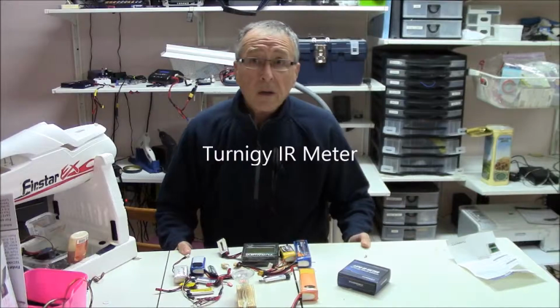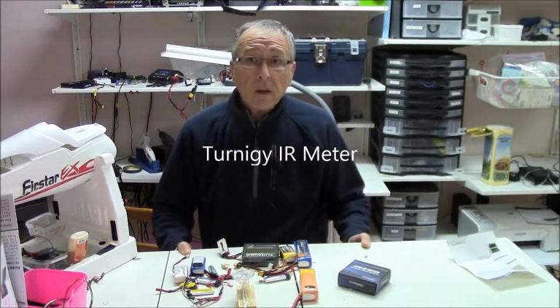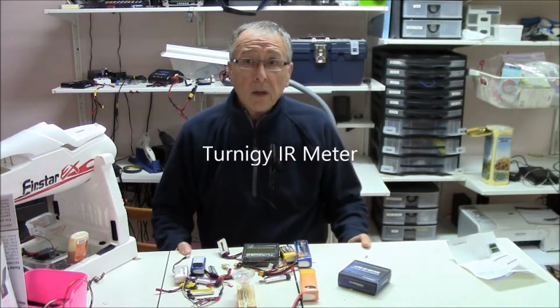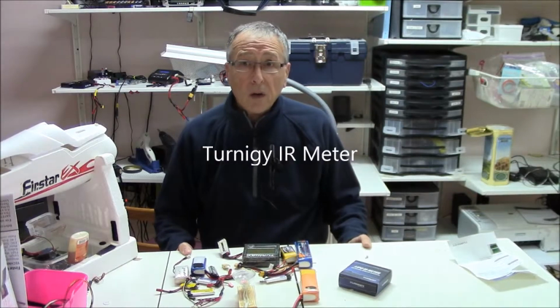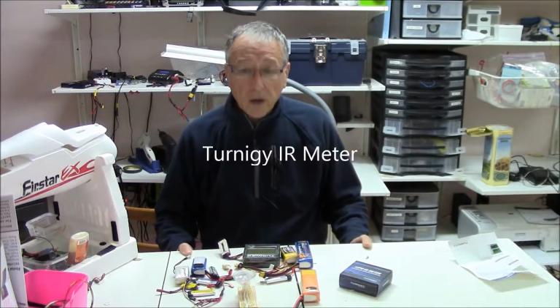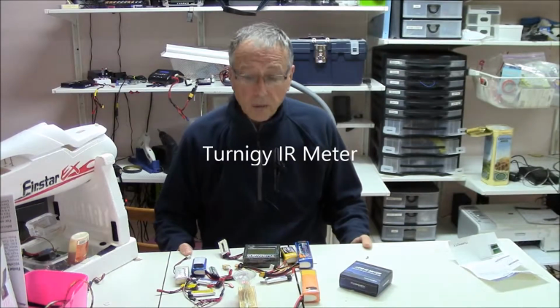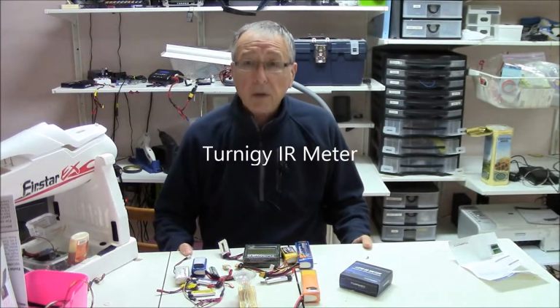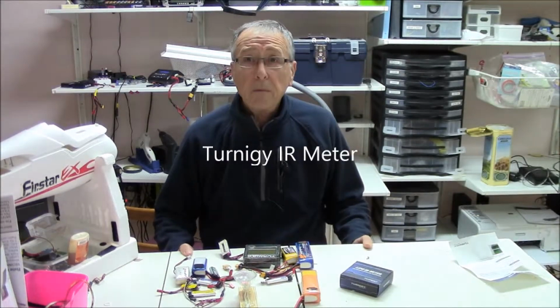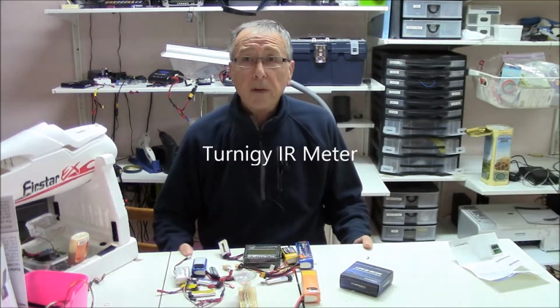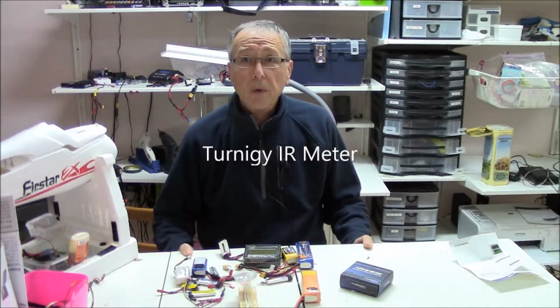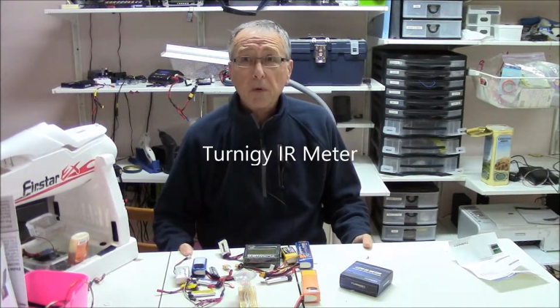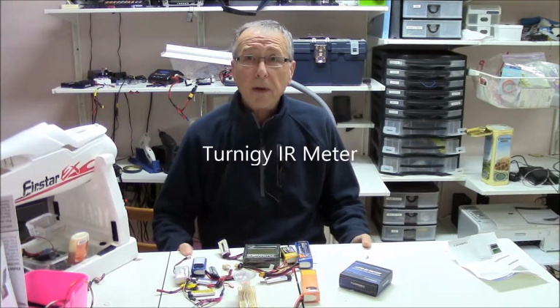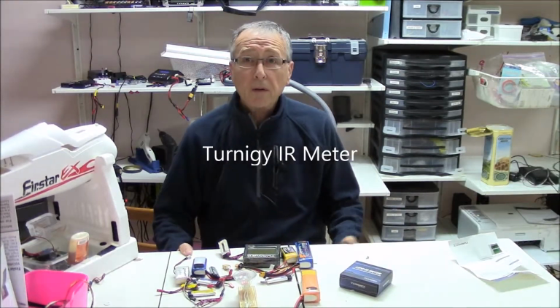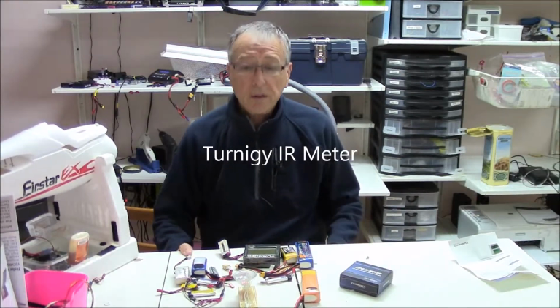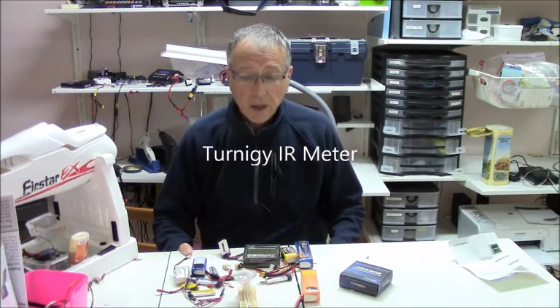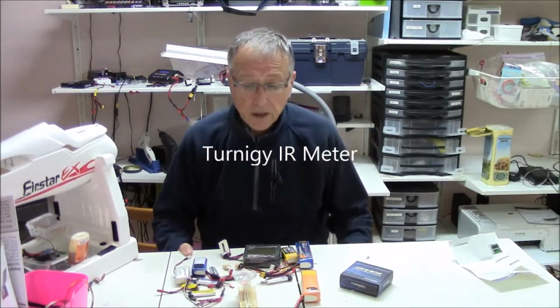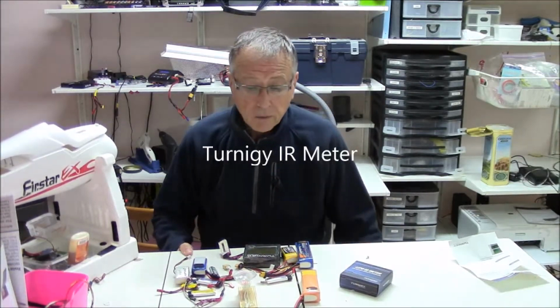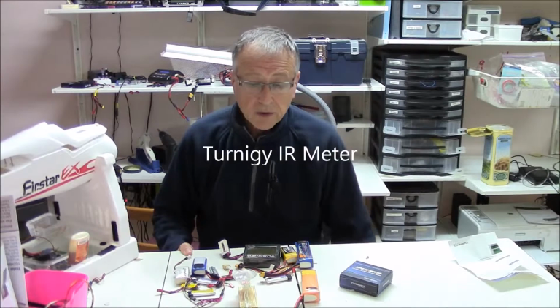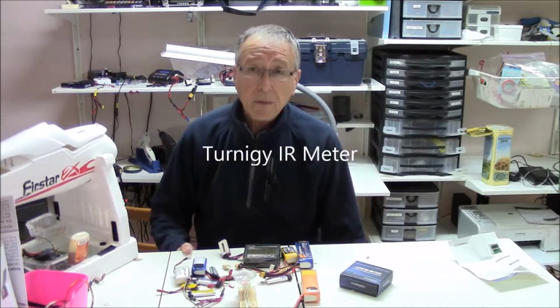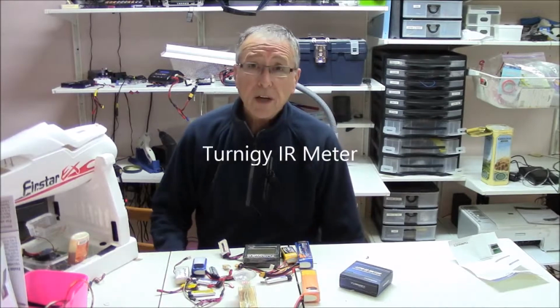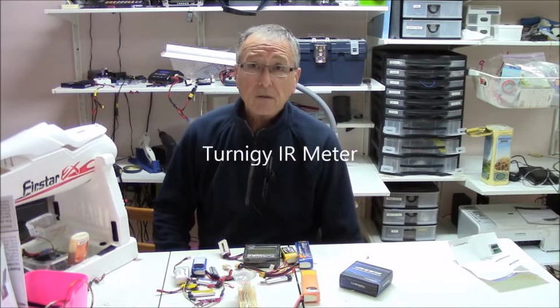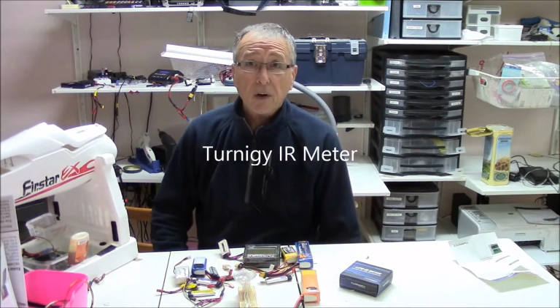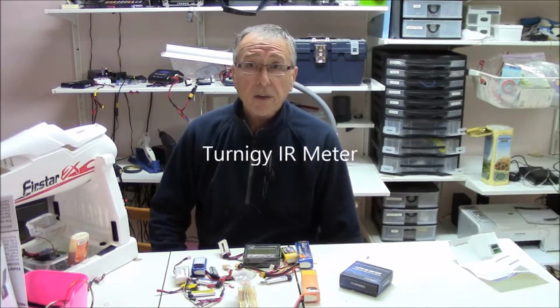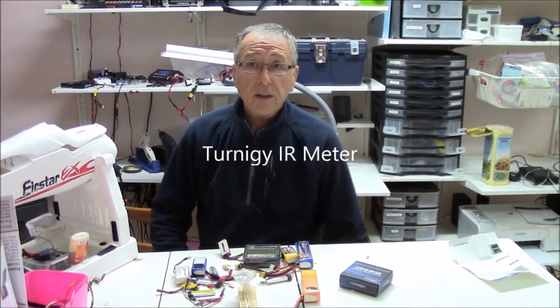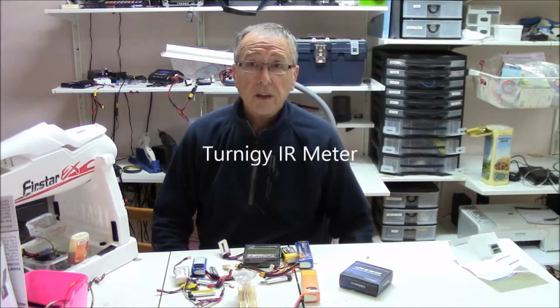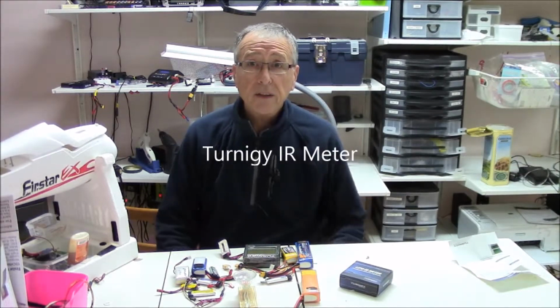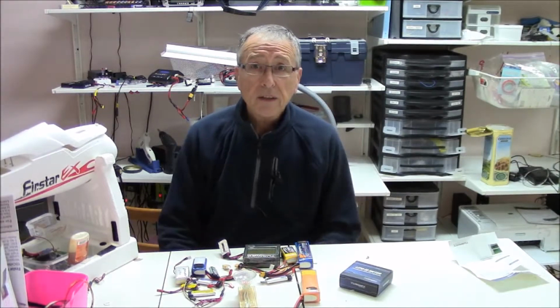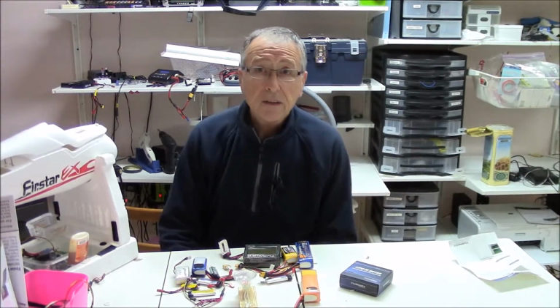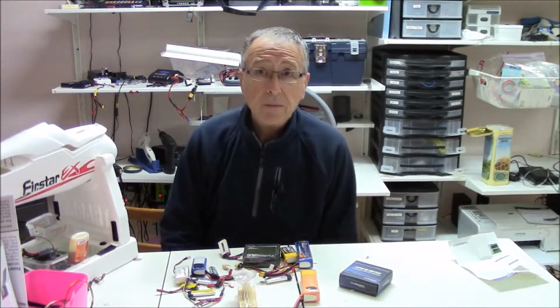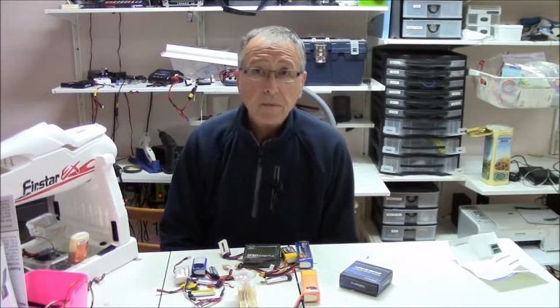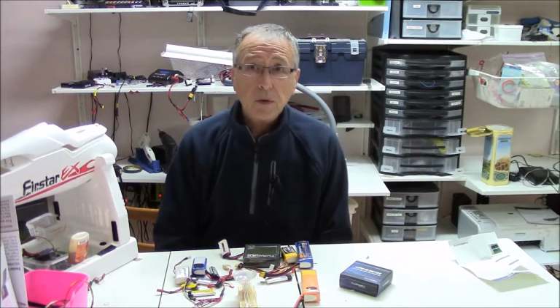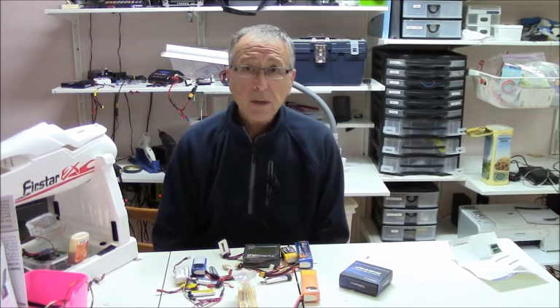Hello and welcome to Emerald Meadows, your one-stop channel for all things RC and sometimes quilting.